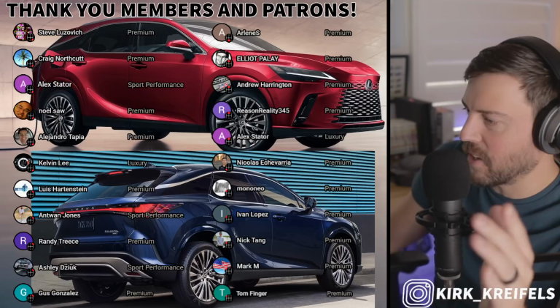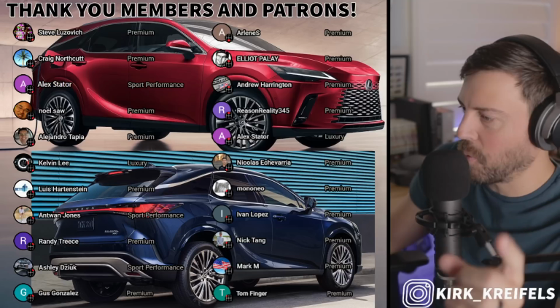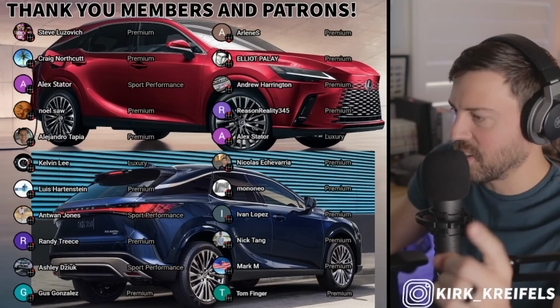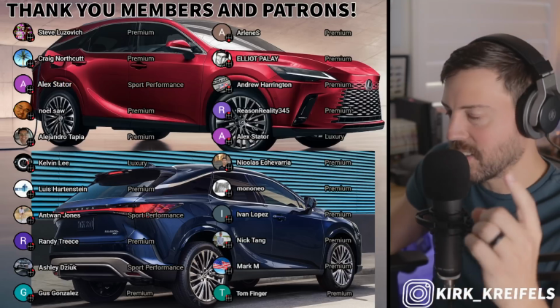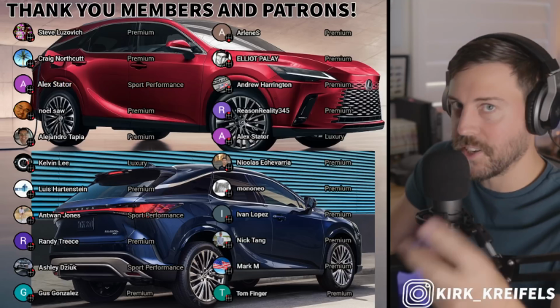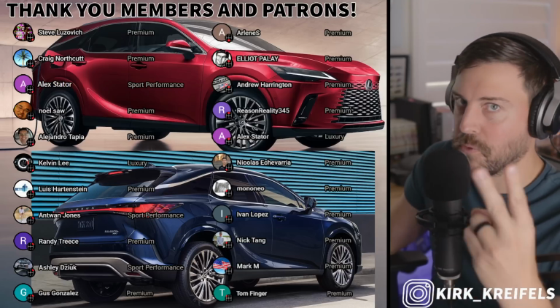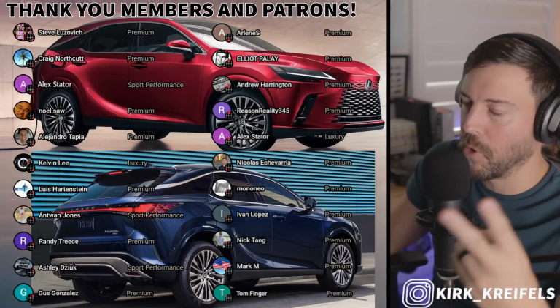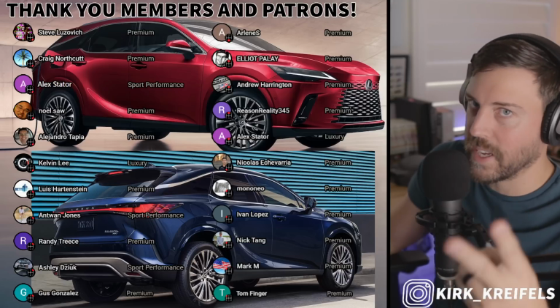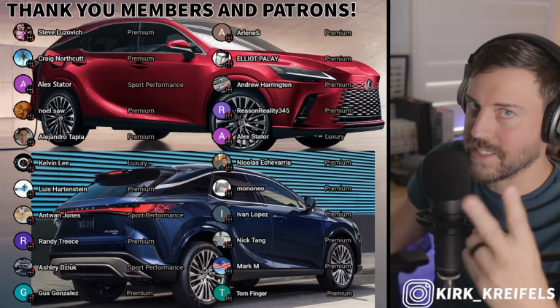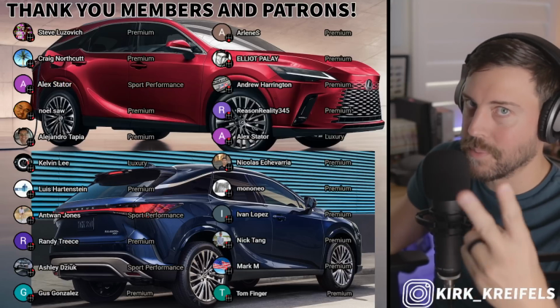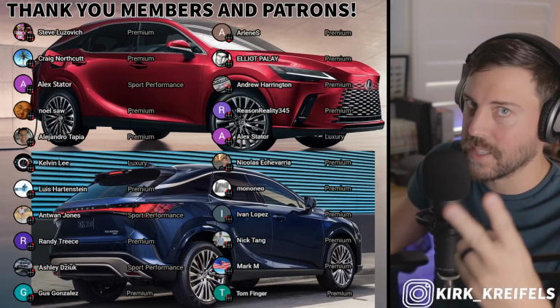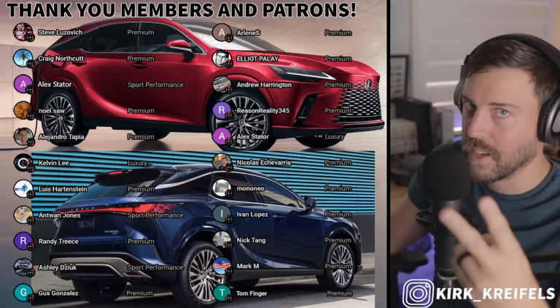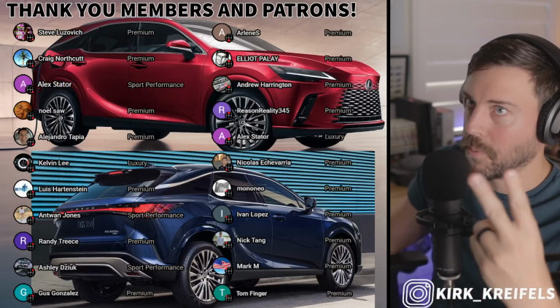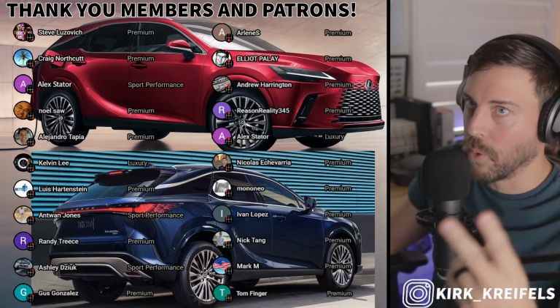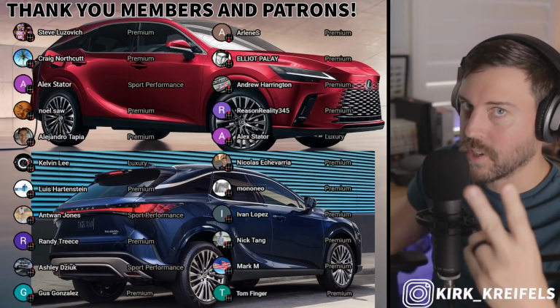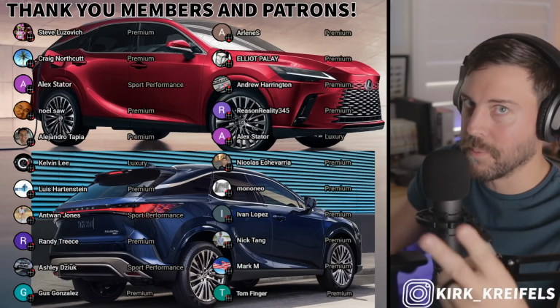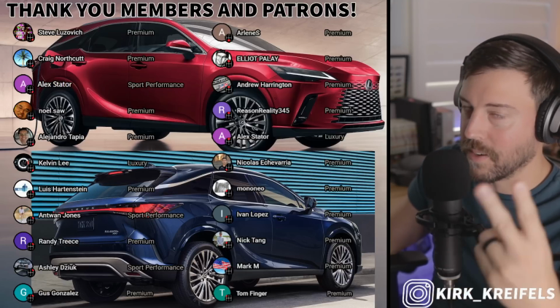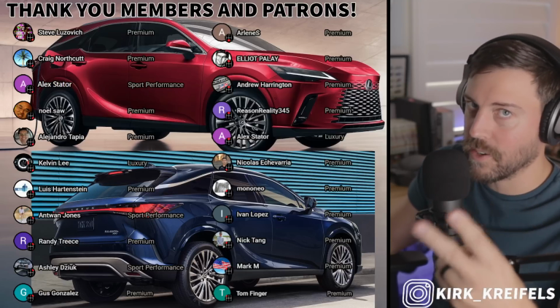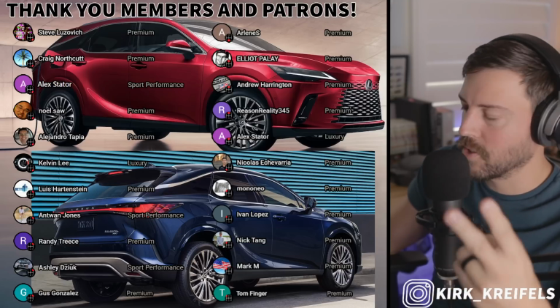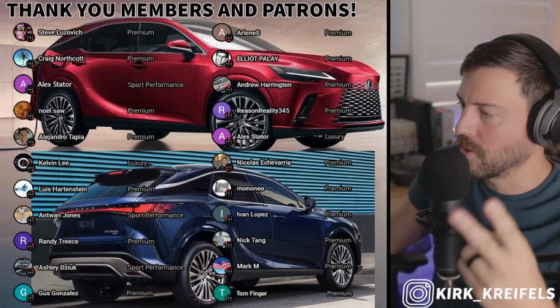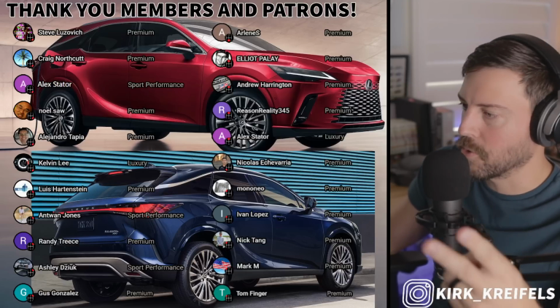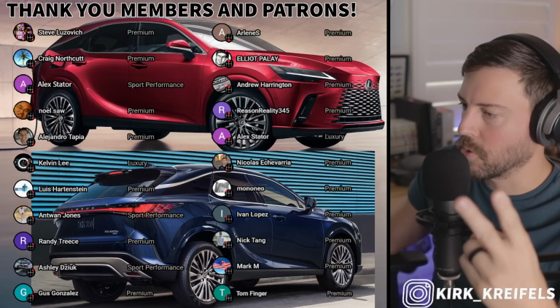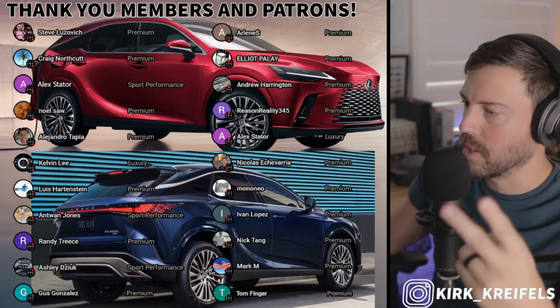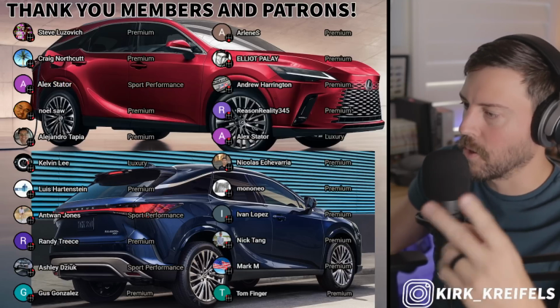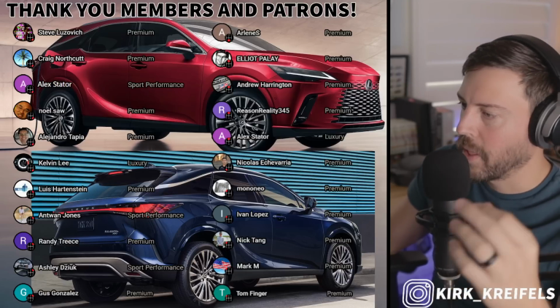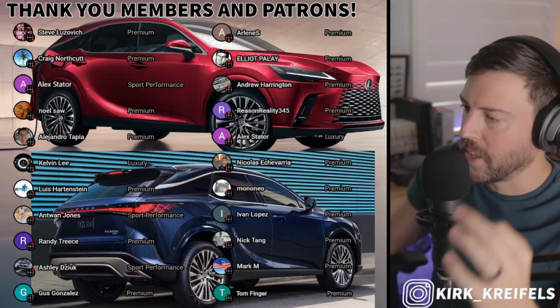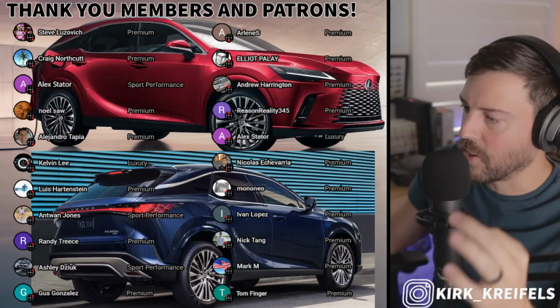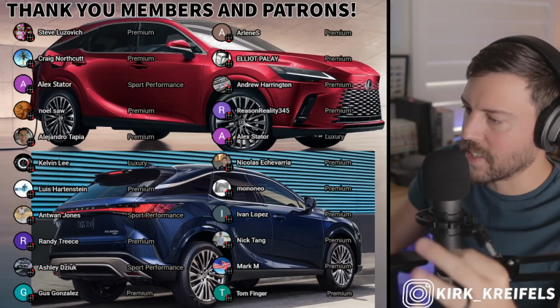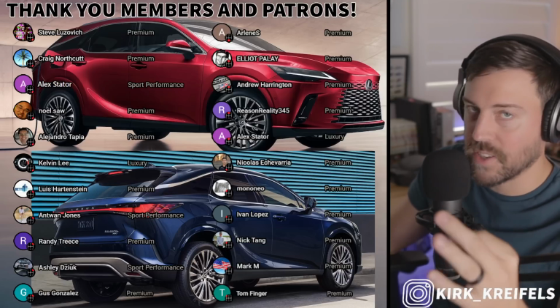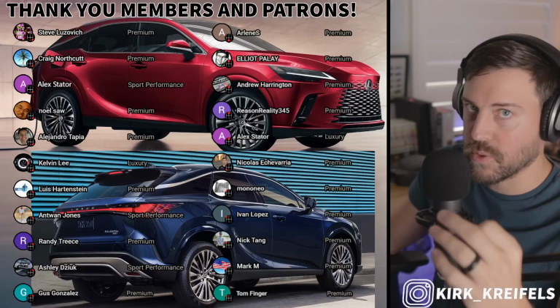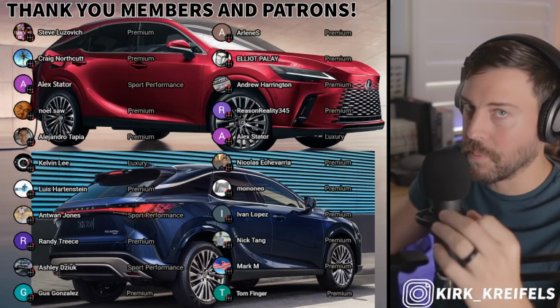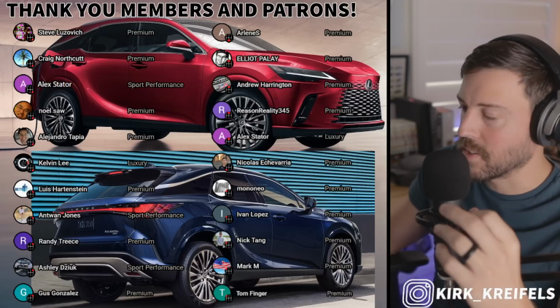Anyway, that's all for now. Thank you guys for watching. Stay tuned for more Lexus updates — there's going to be more coming very soon. Catch you in the next one. Peace.